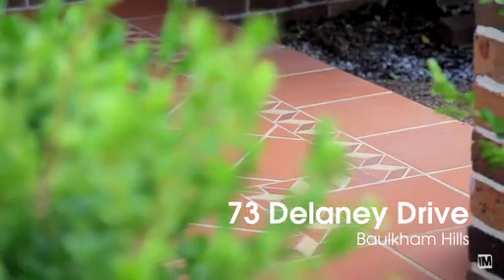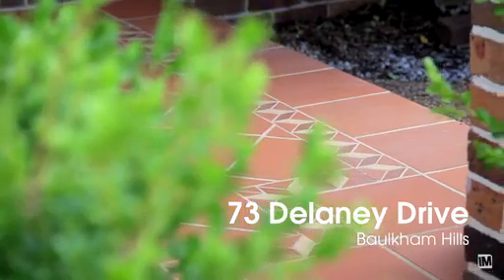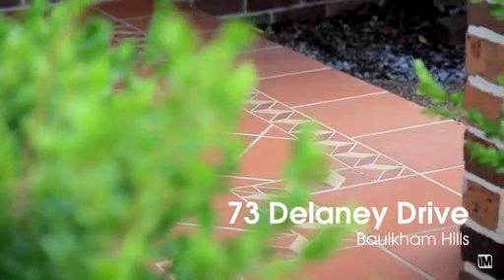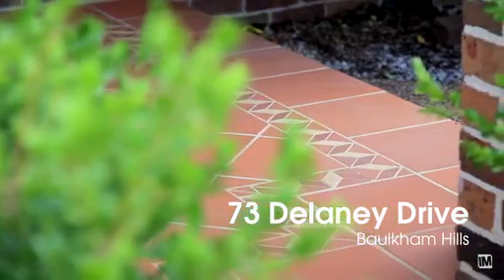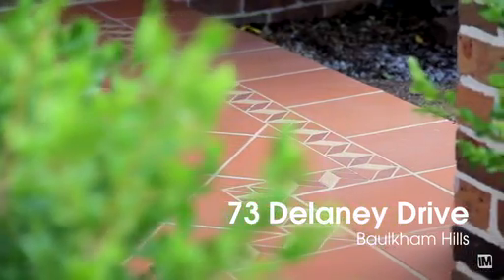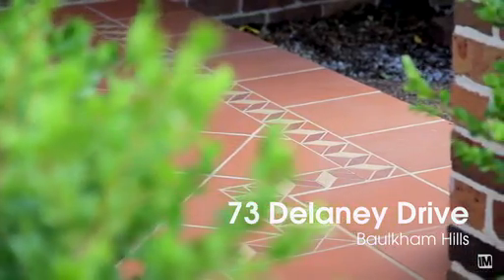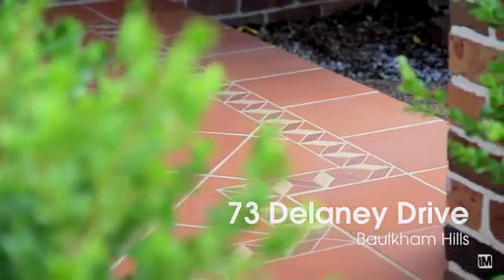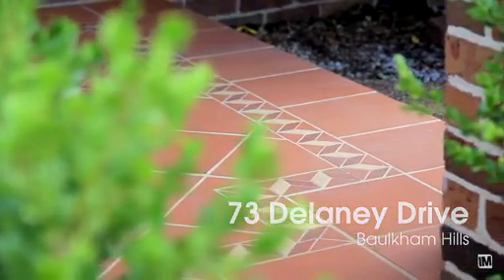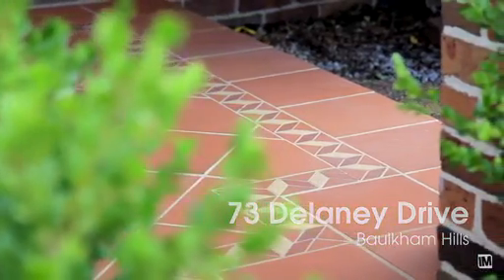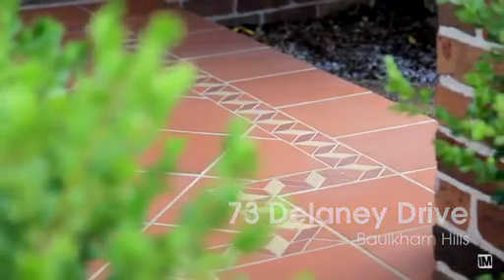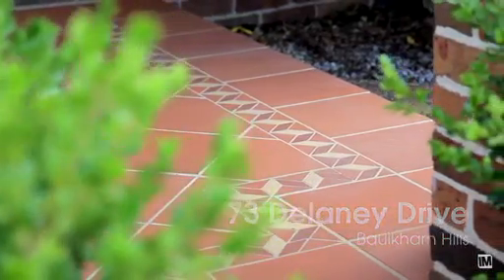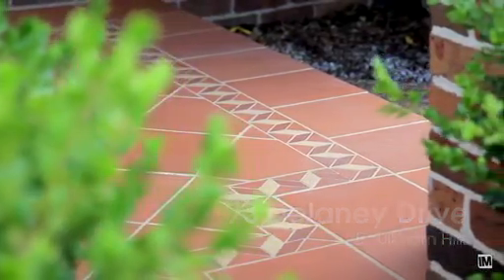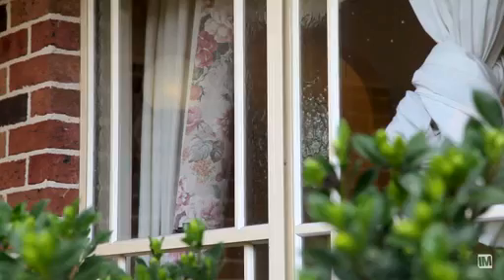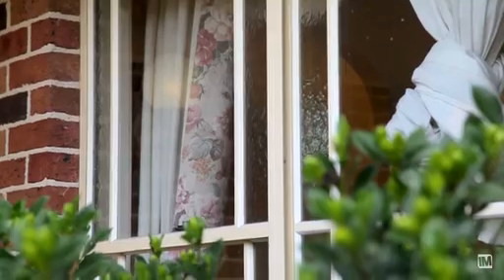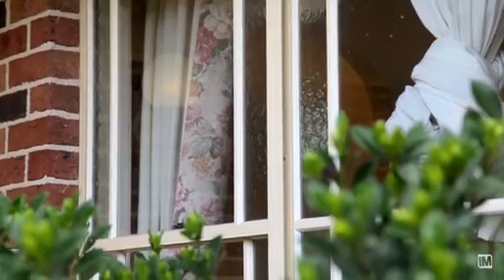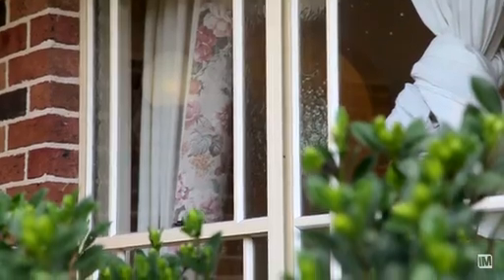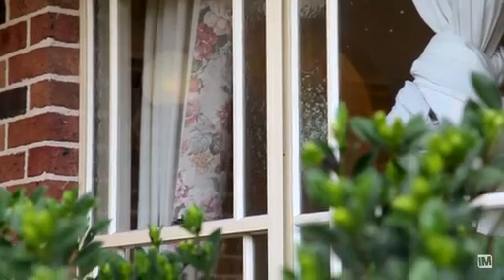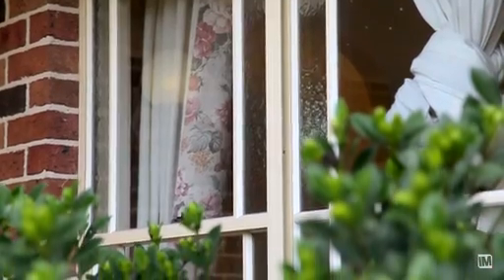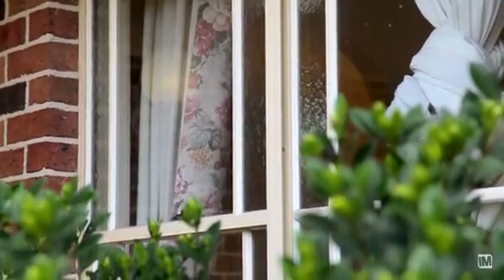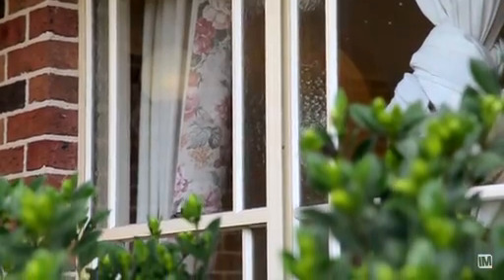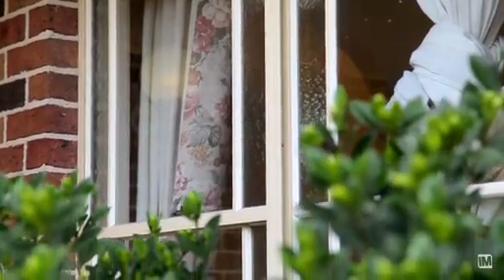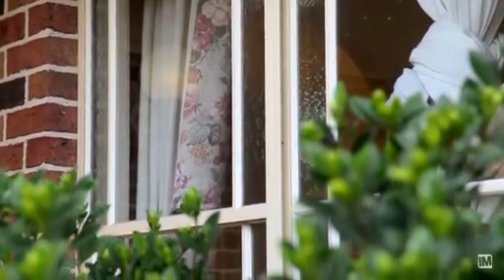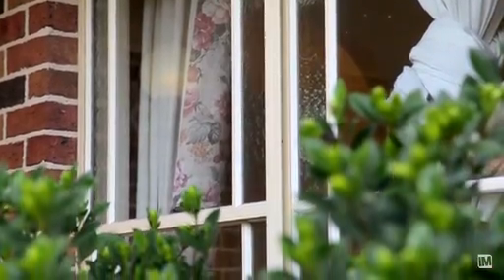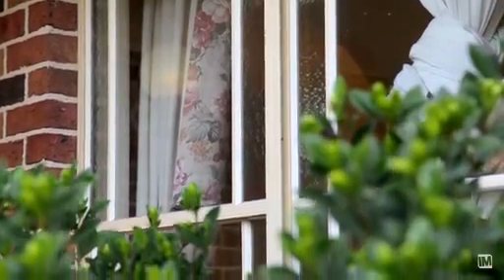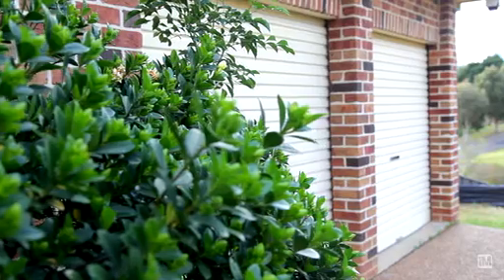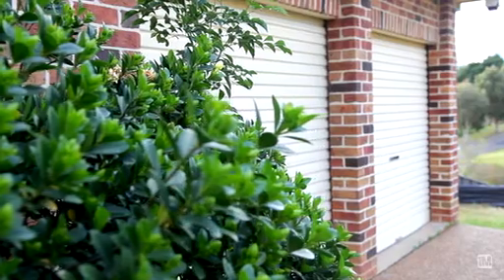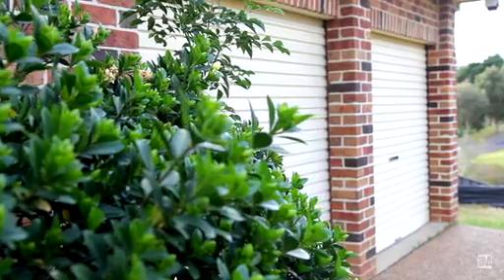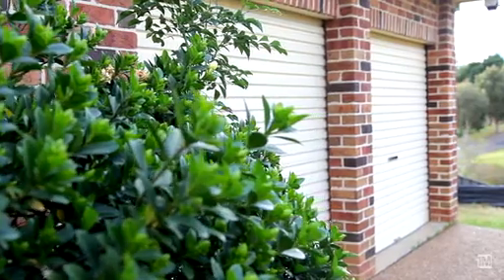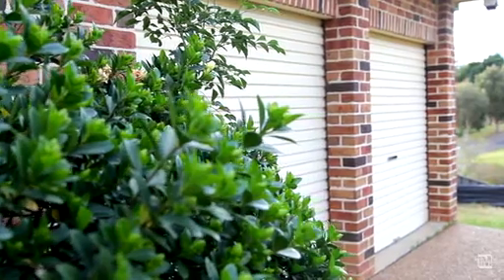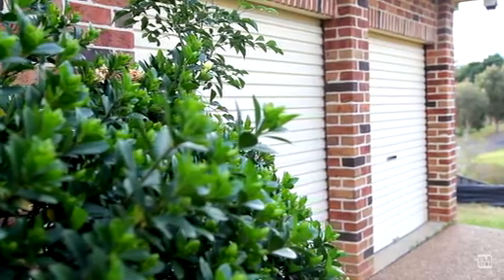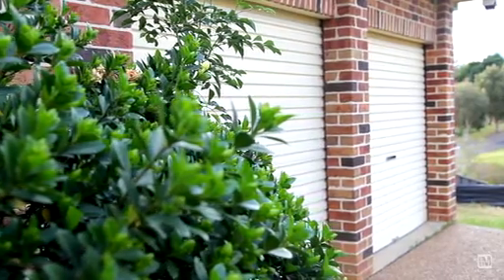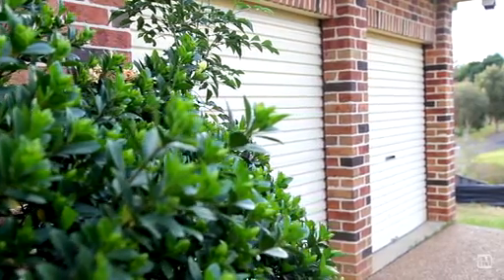Upon seeing the home for the first time, you'll be impressed by the clean landscape gardens and double garage with internal access.